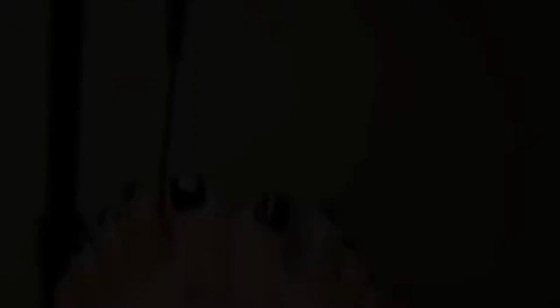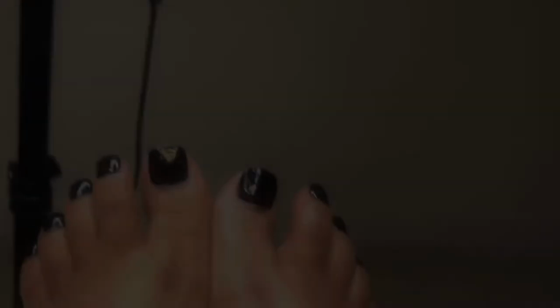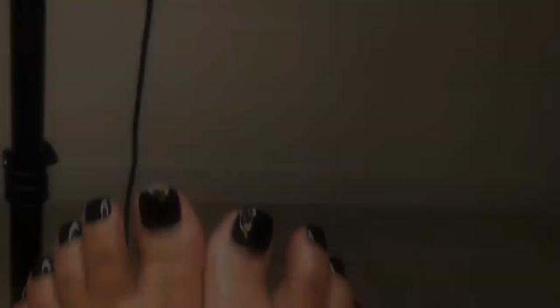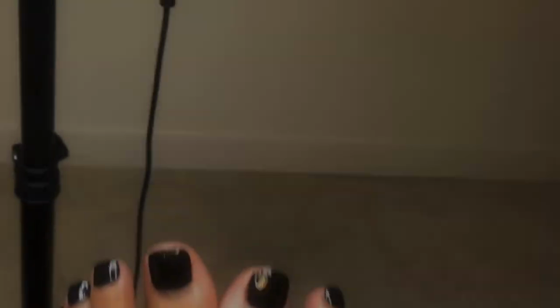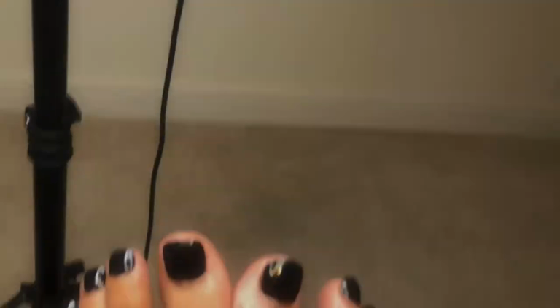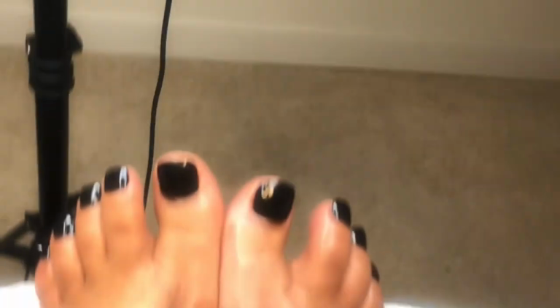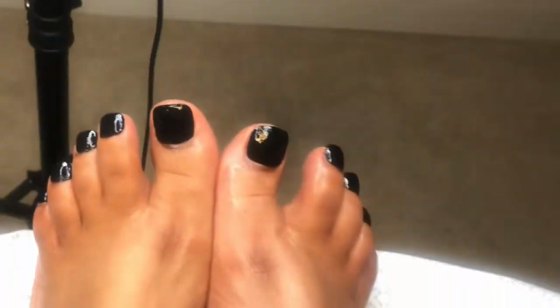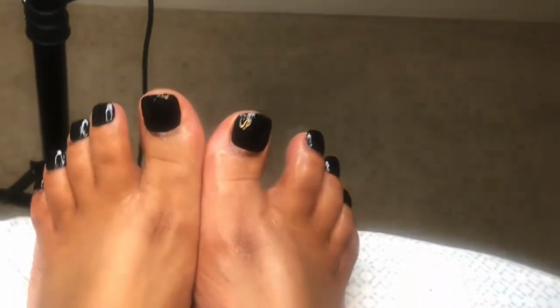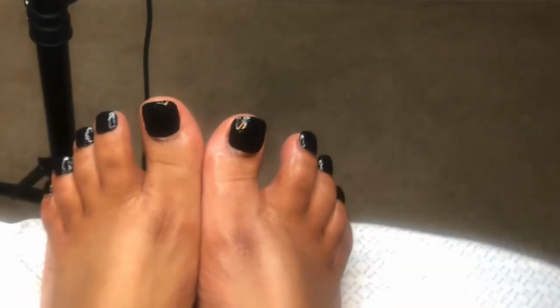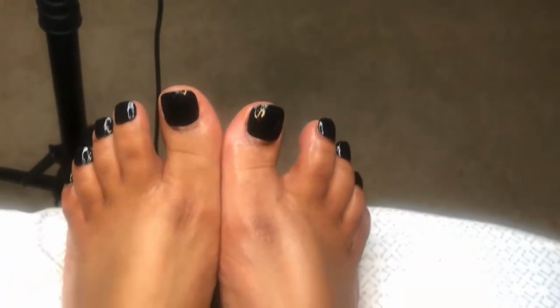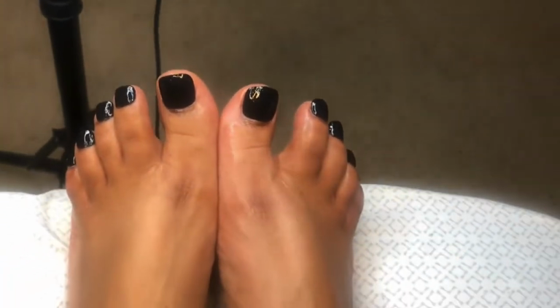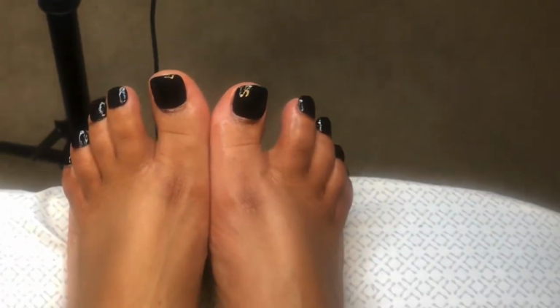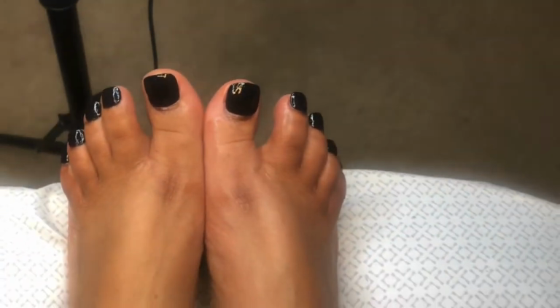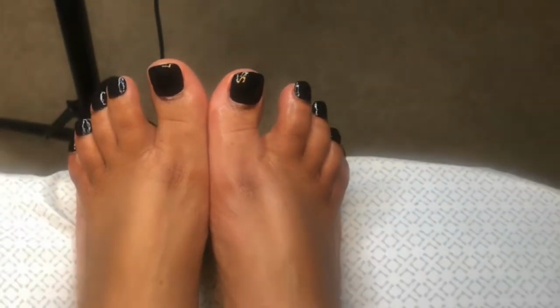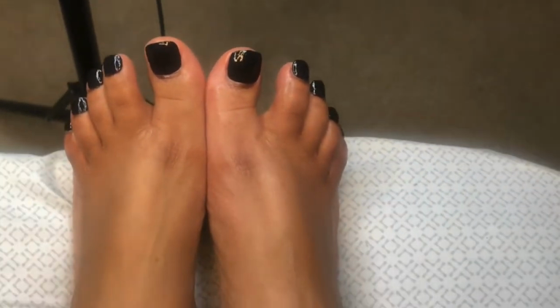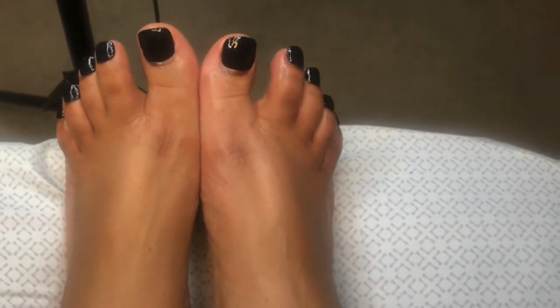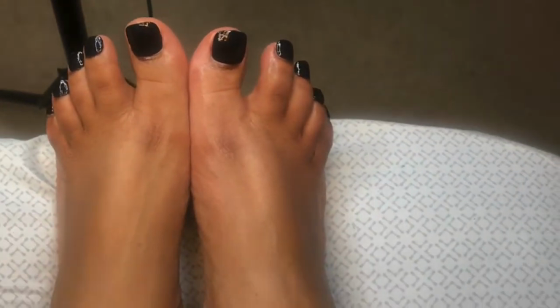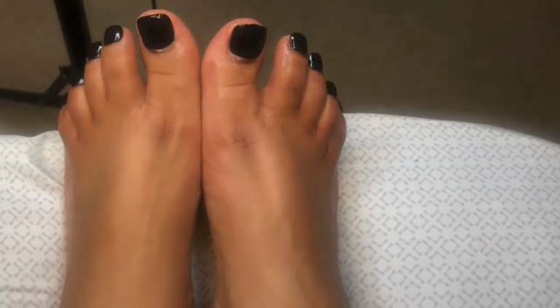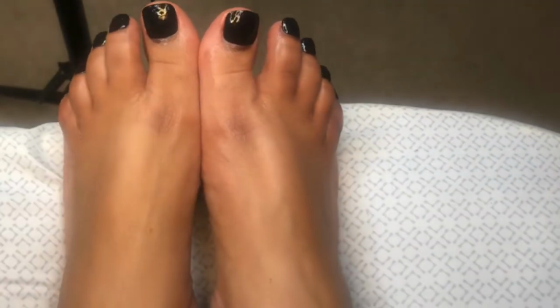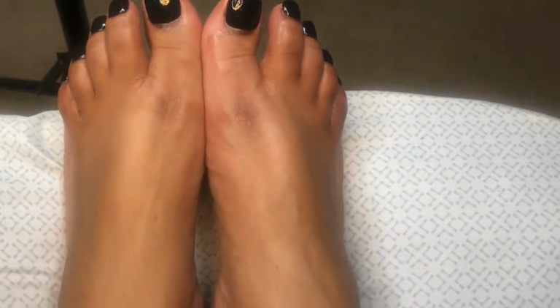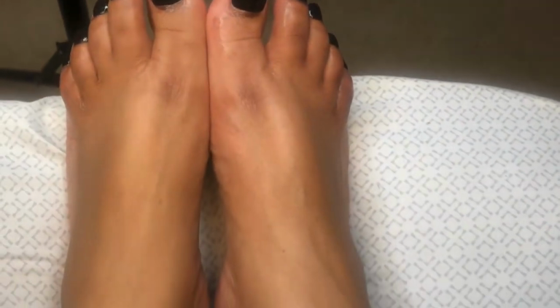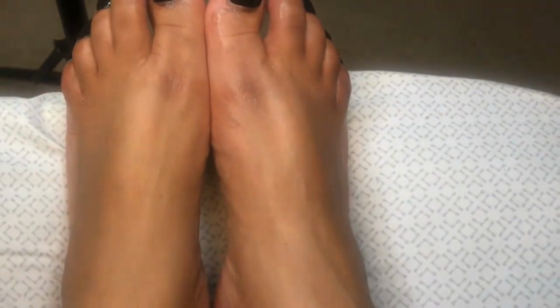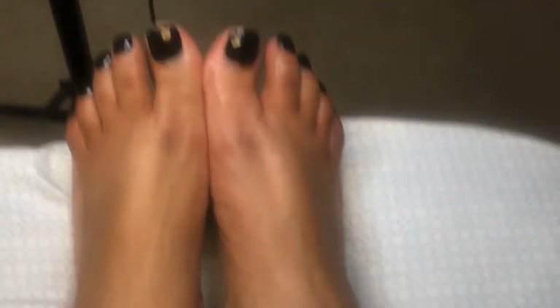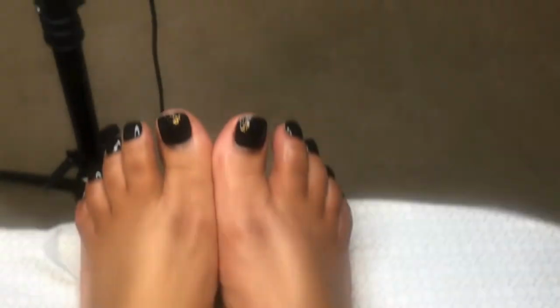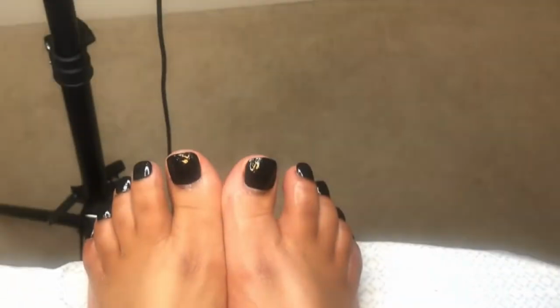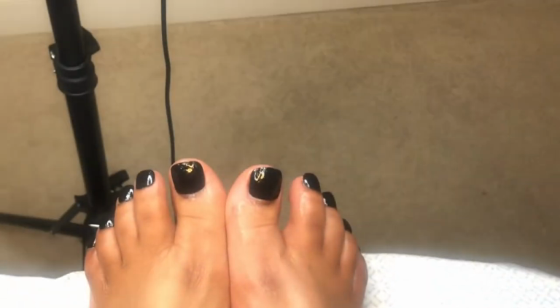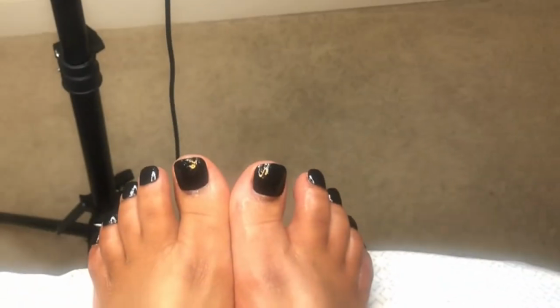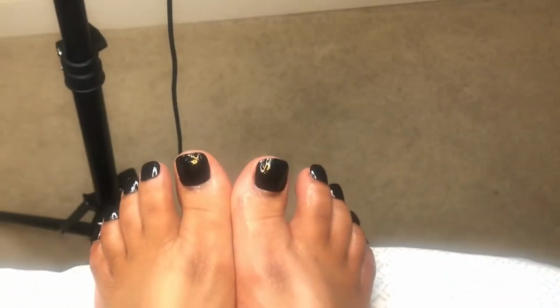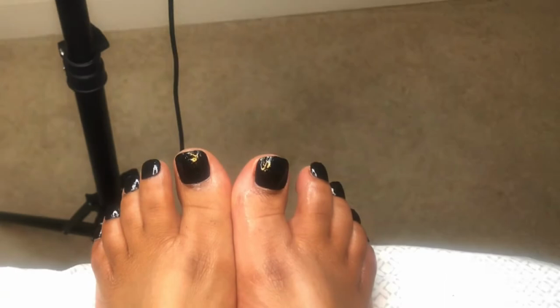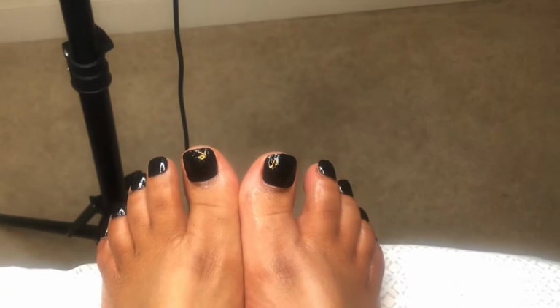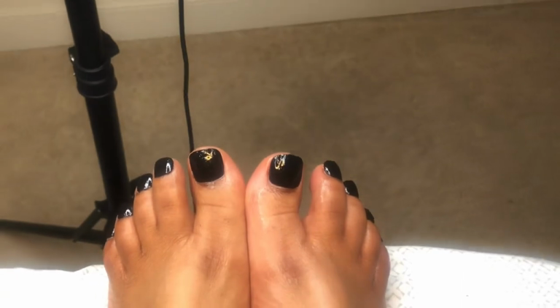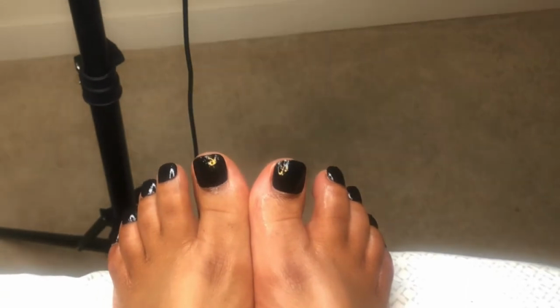In the winter, black is the new white, so let me show you another way to do your press-on toenails. Stay tuned.